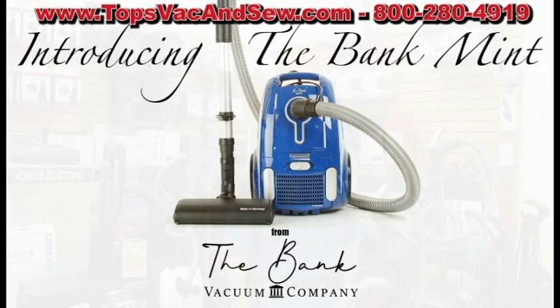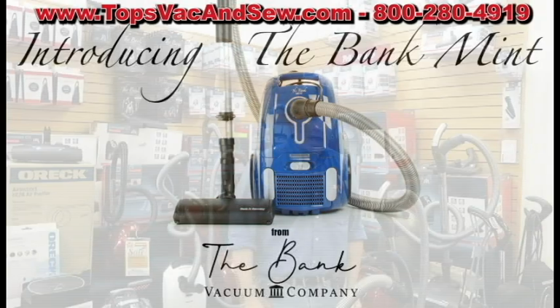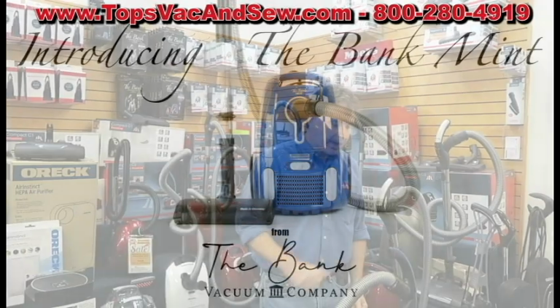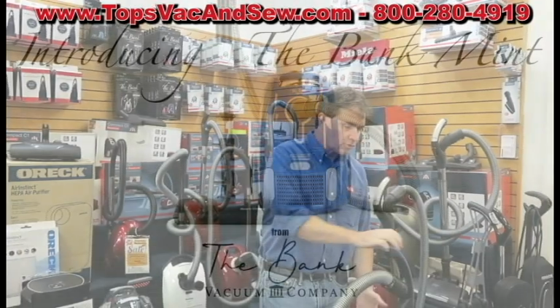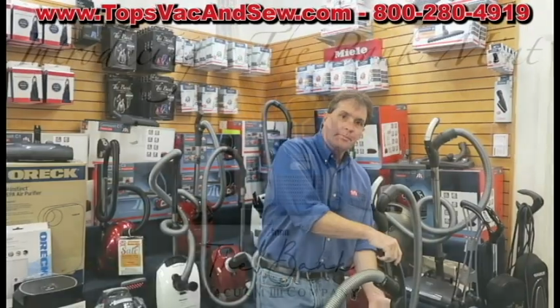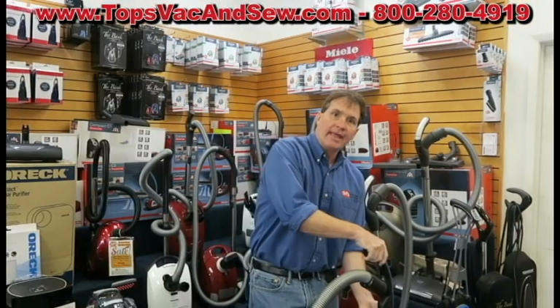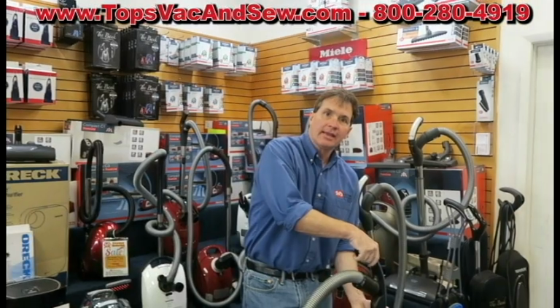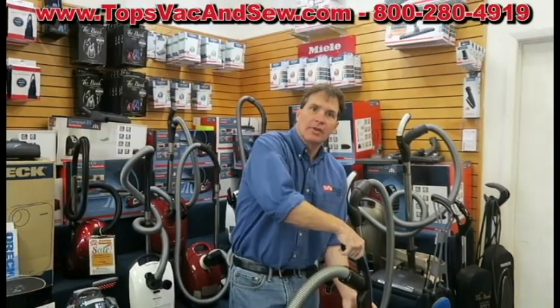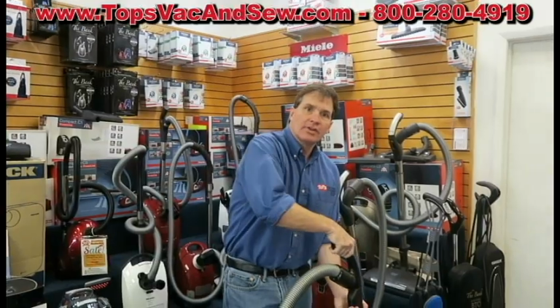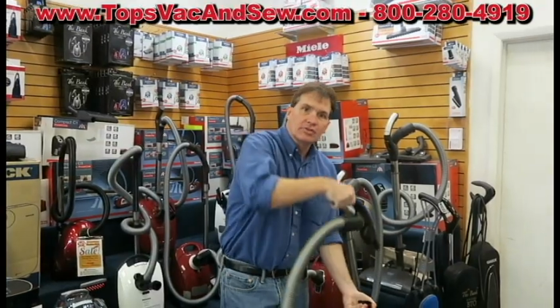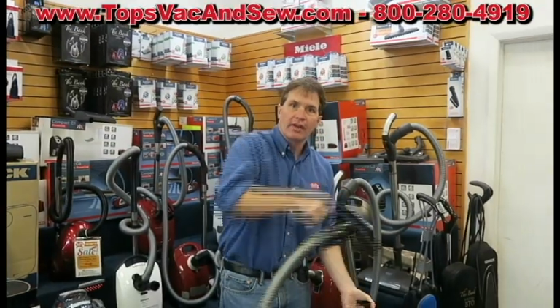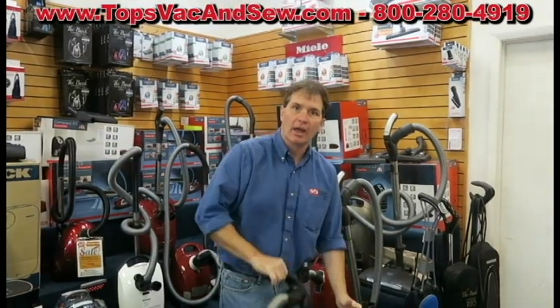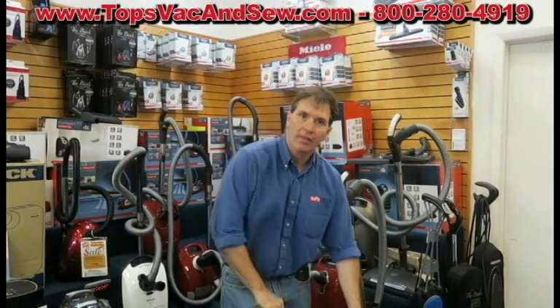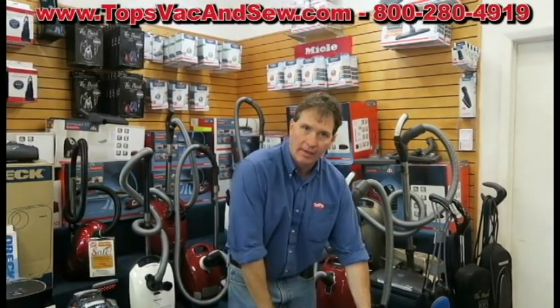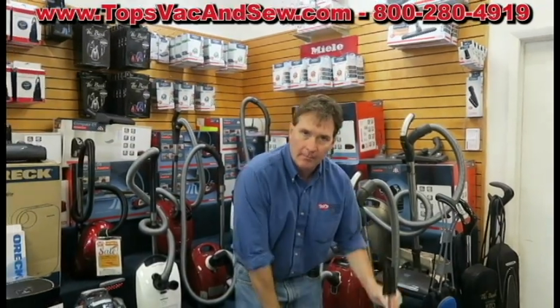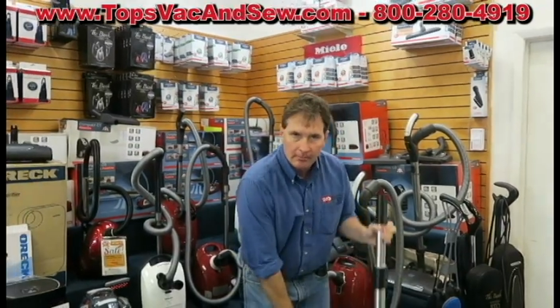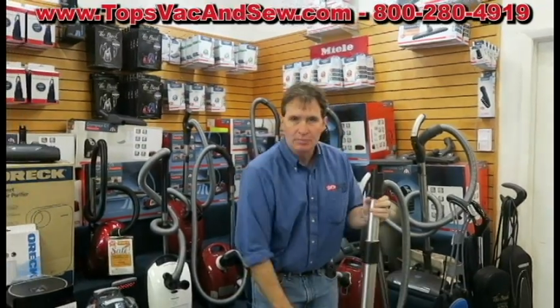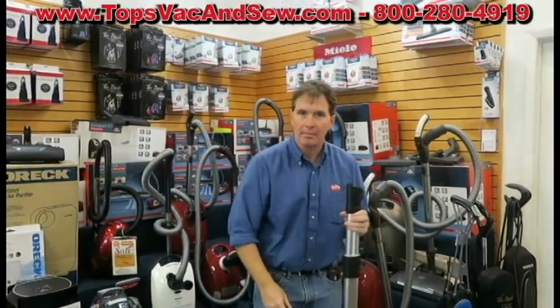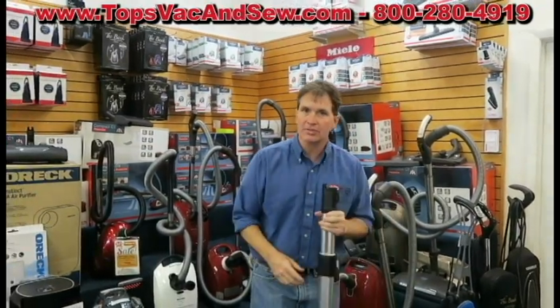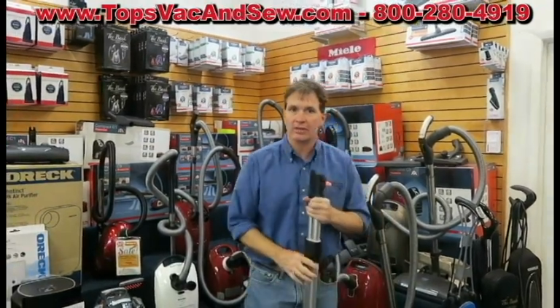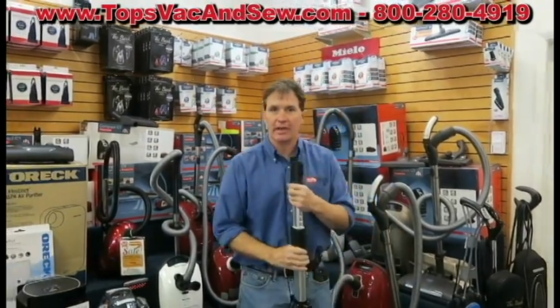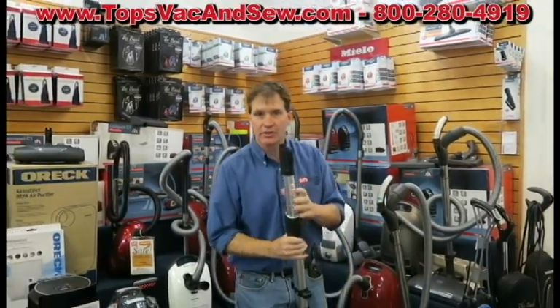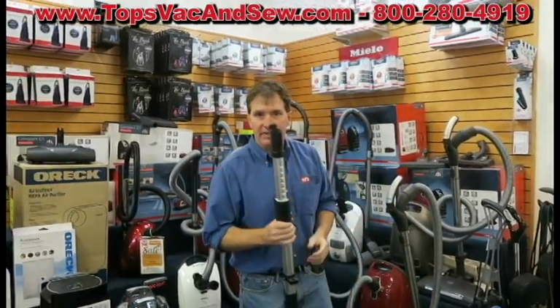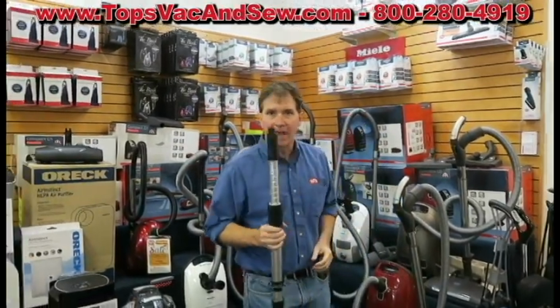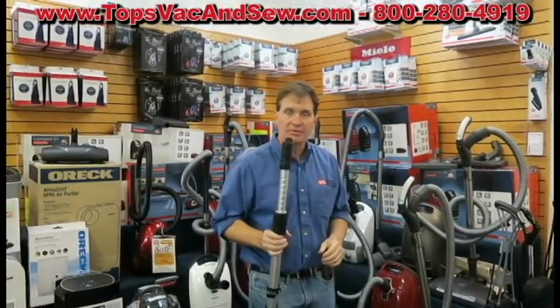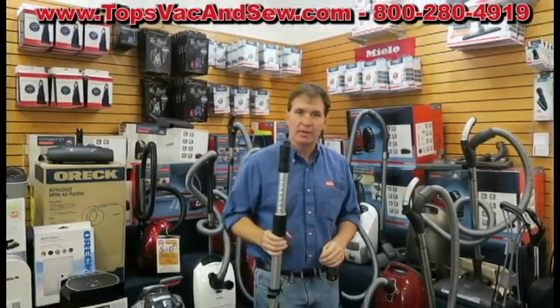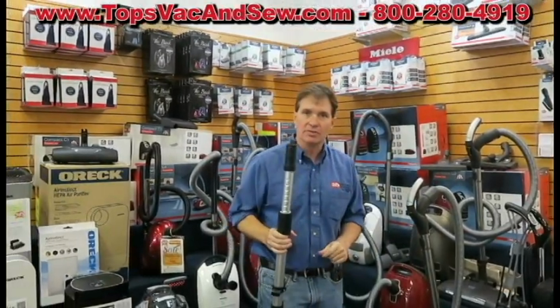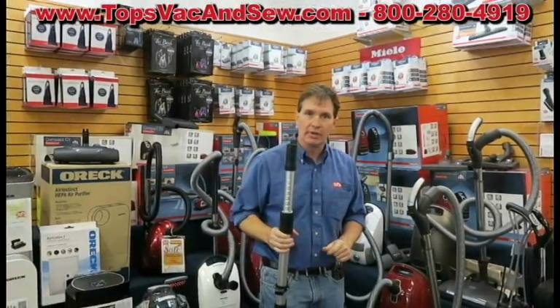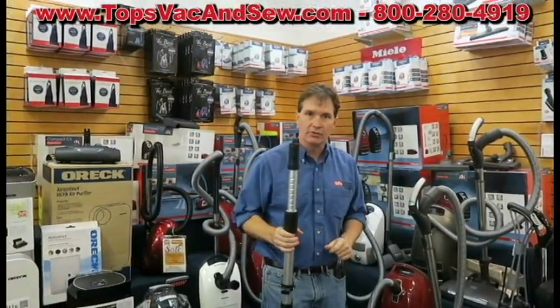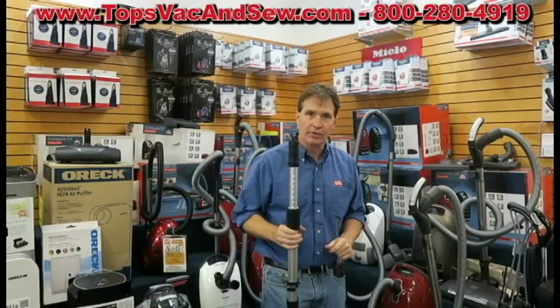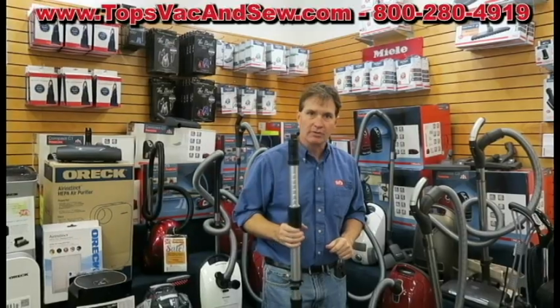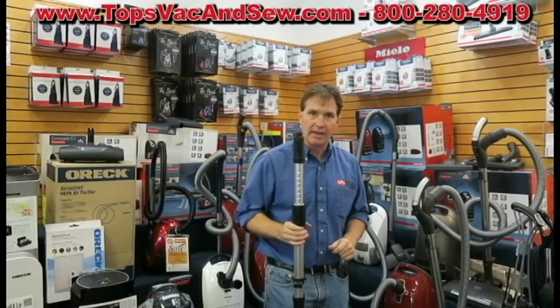Hi, Greg Bank. I'm here to demonstrate the most popular selling canister at Topps Vacuum and Sewing for 2018.